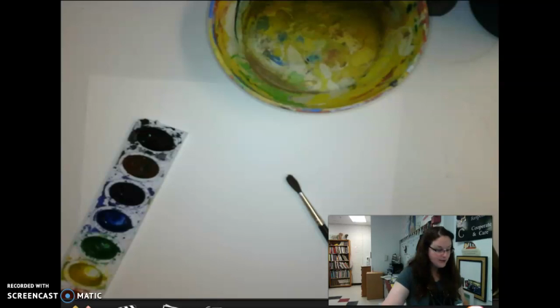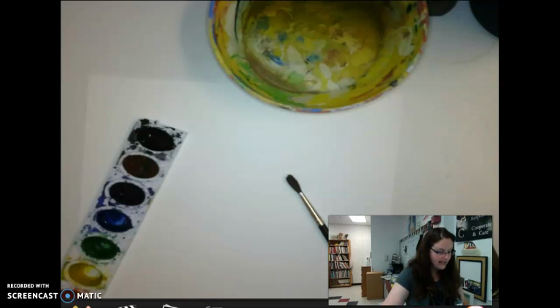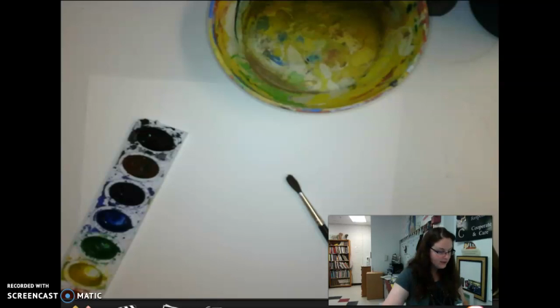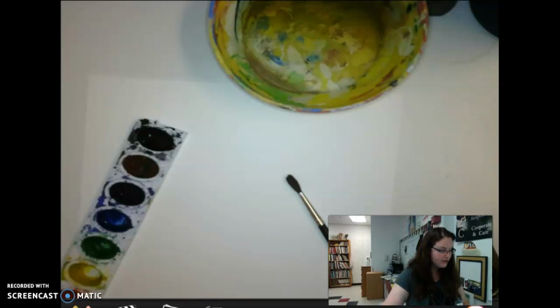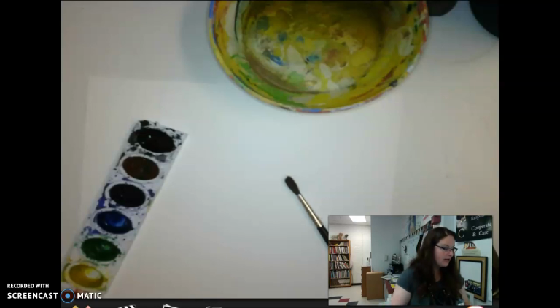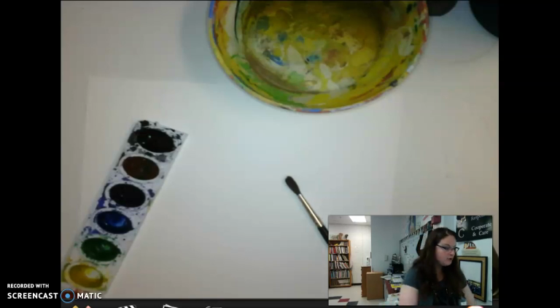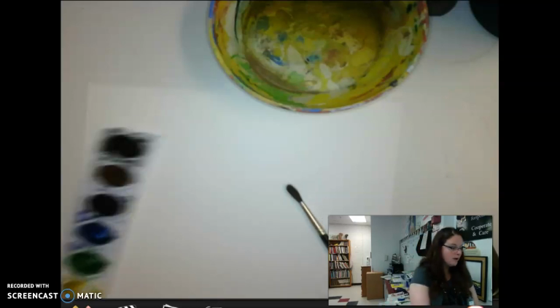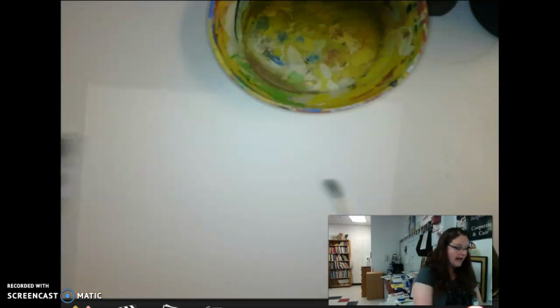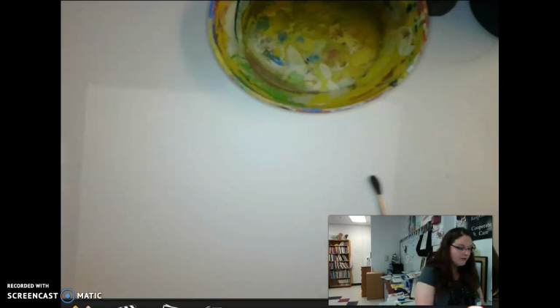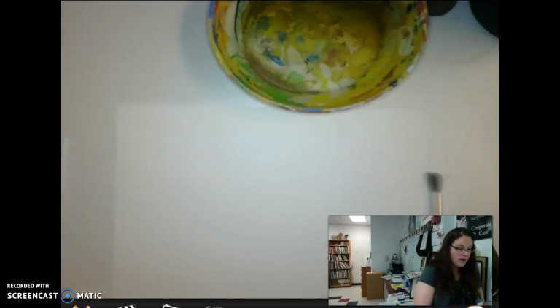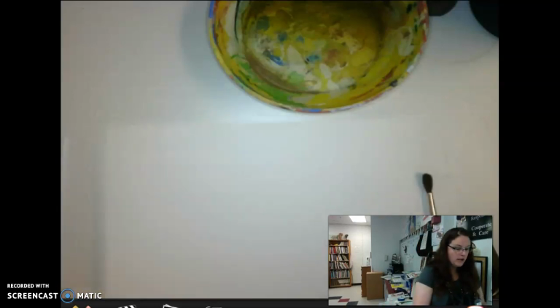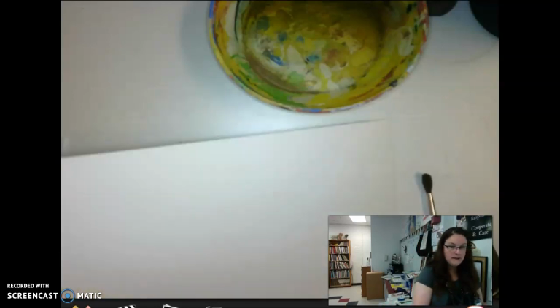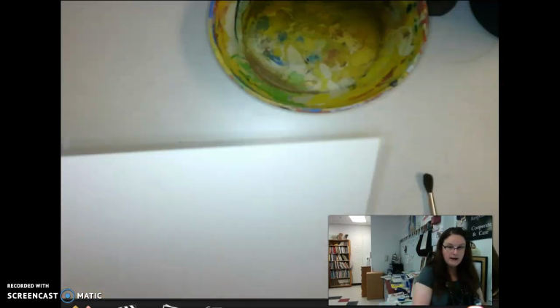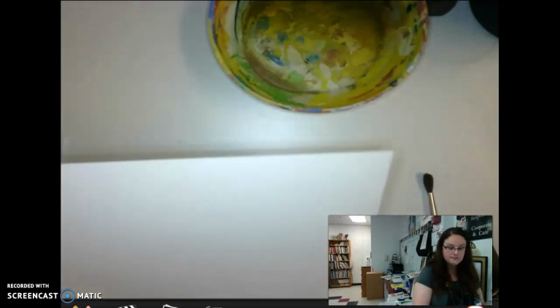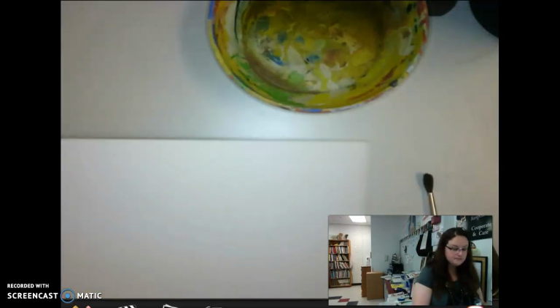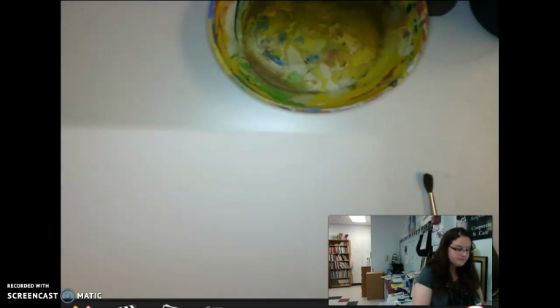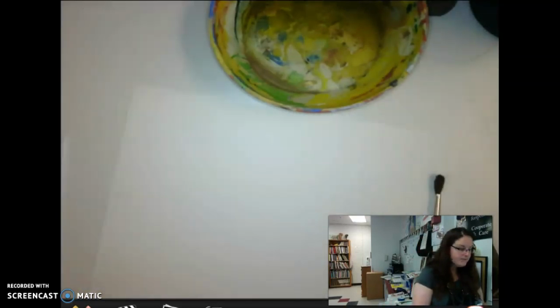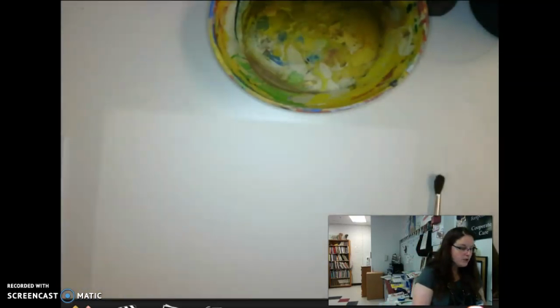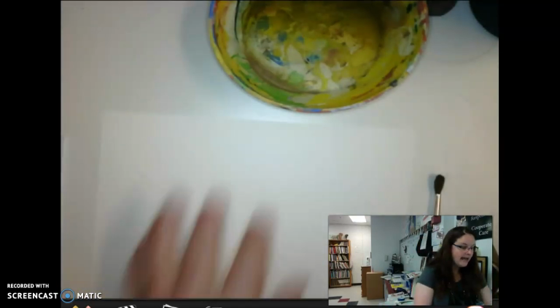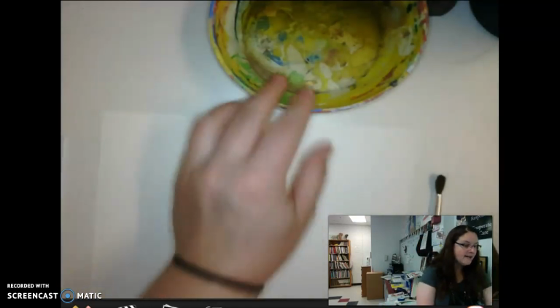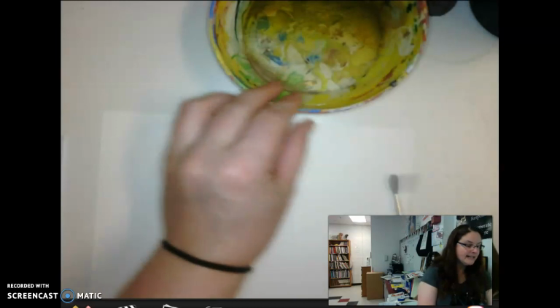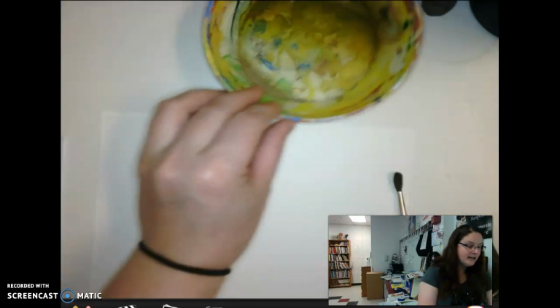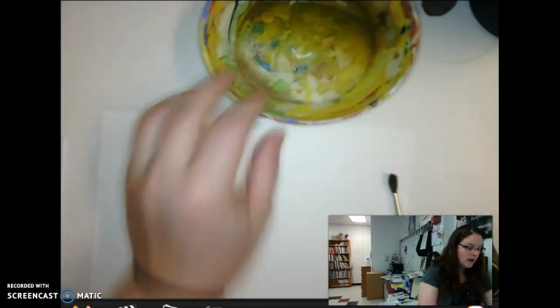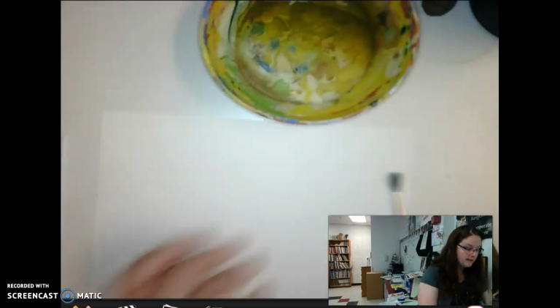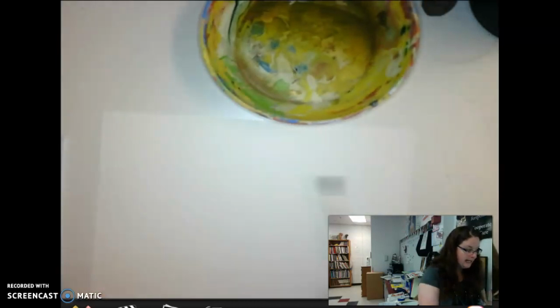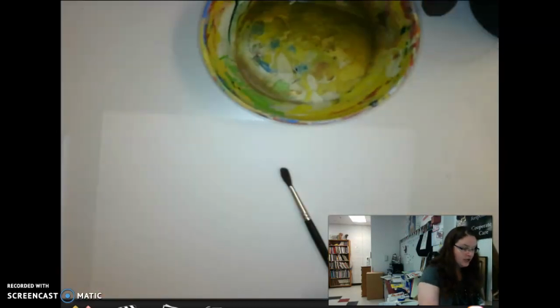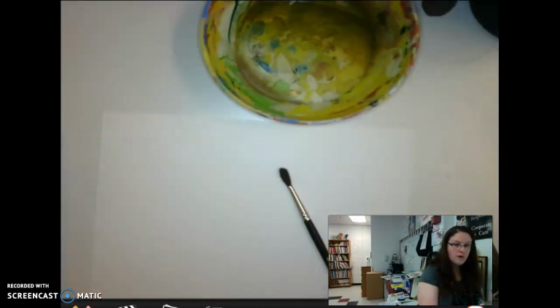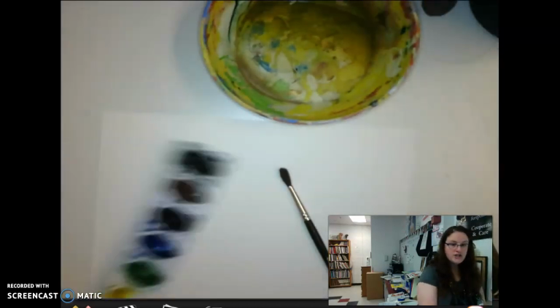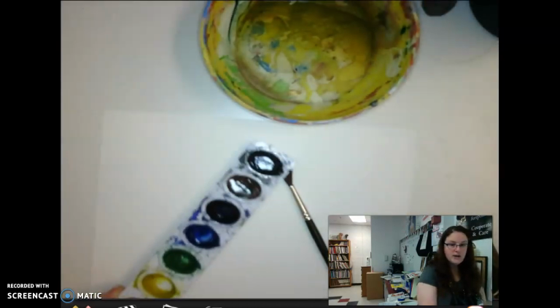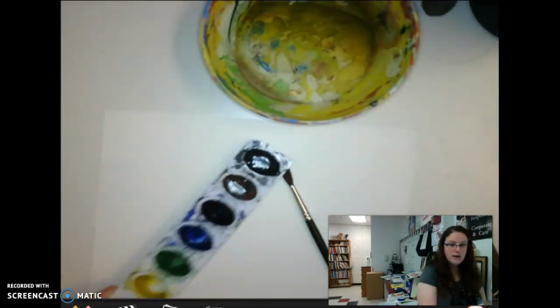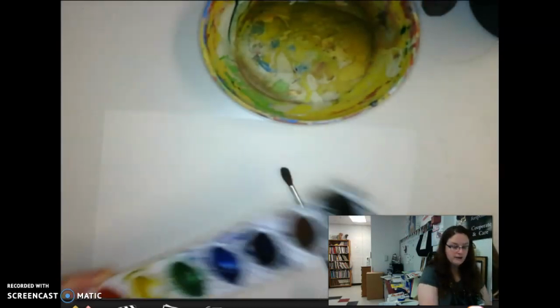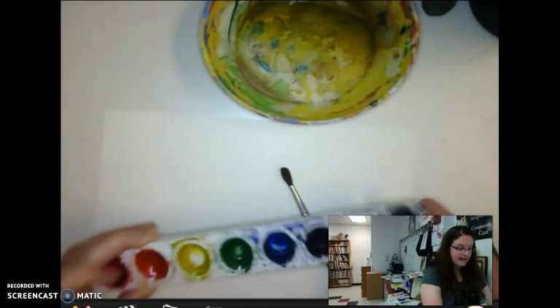To get you started, you want to have your watercolor paper out, a container of water, your brush, and your watercolor set.